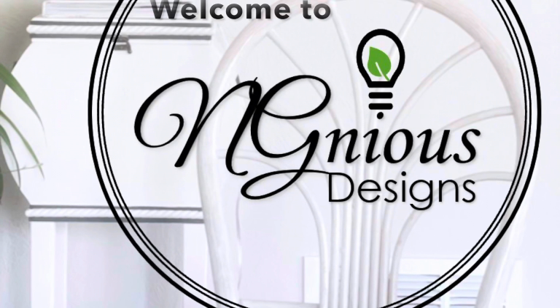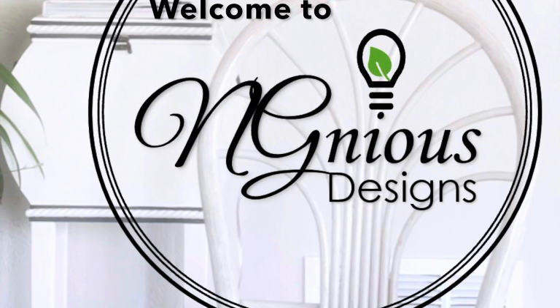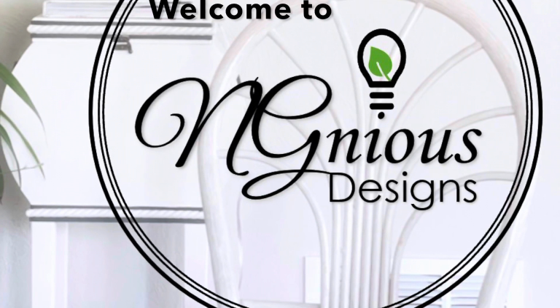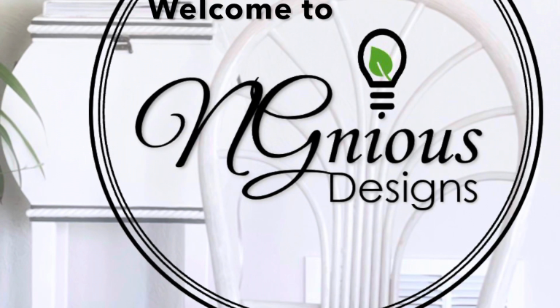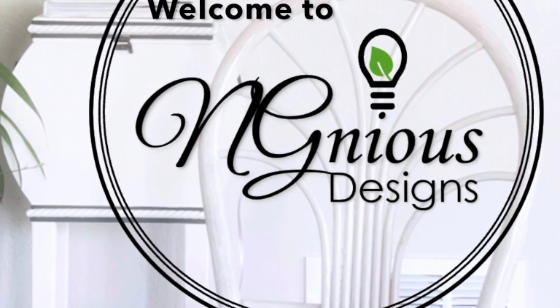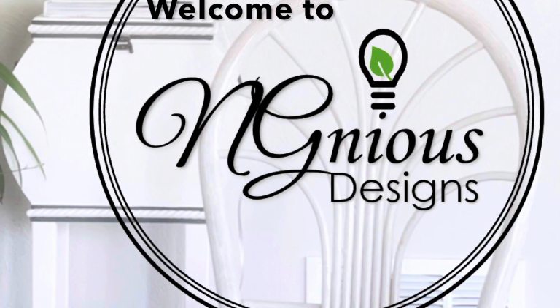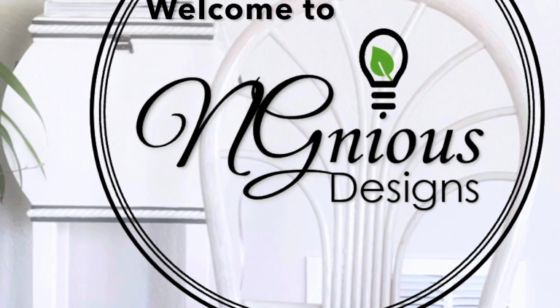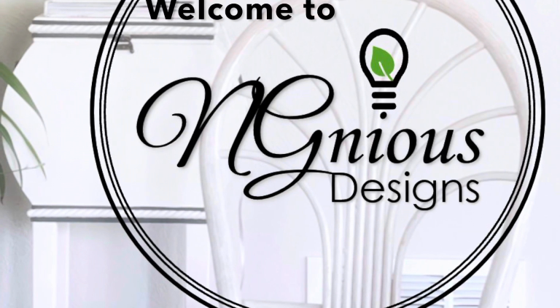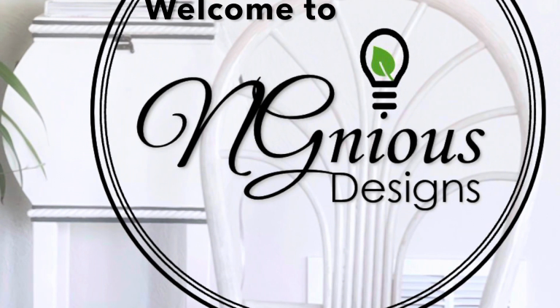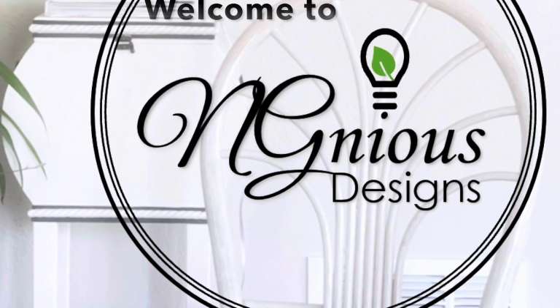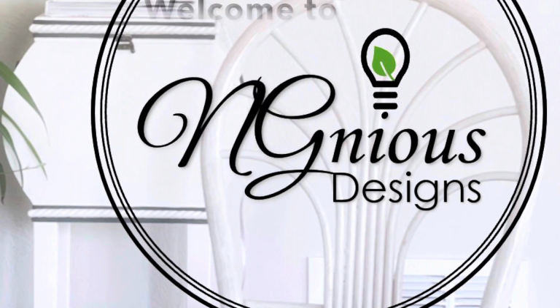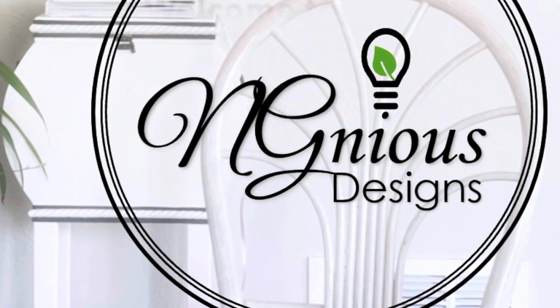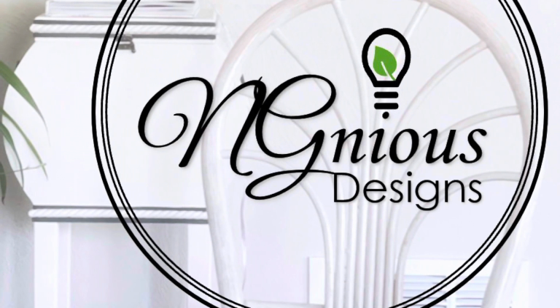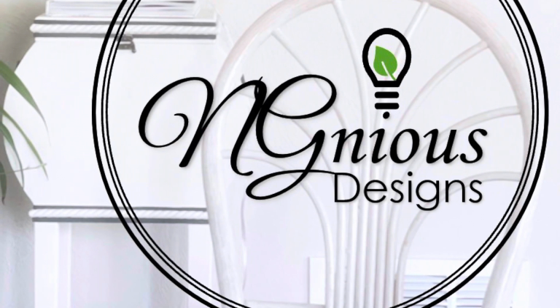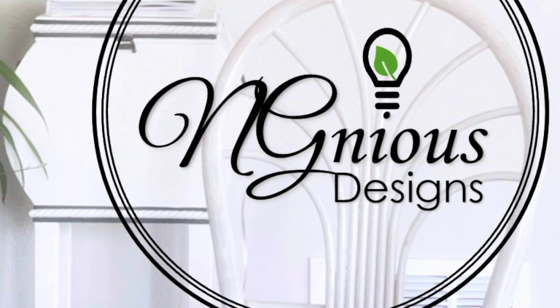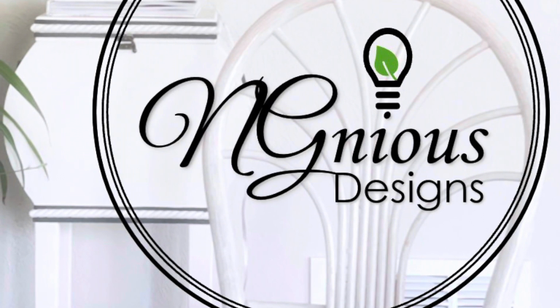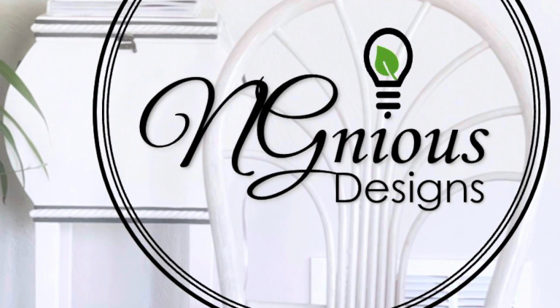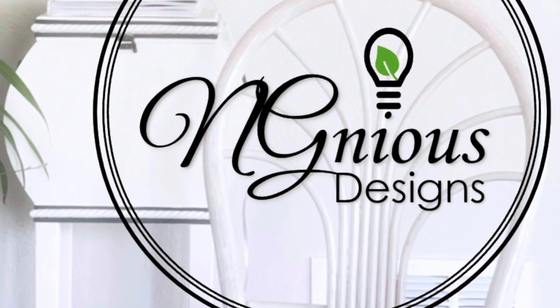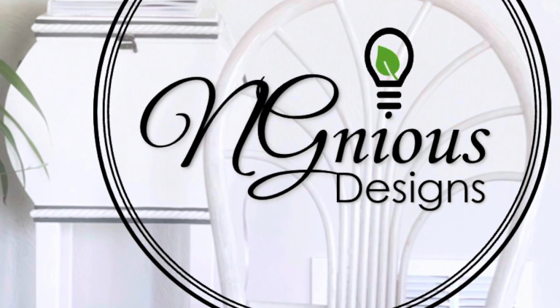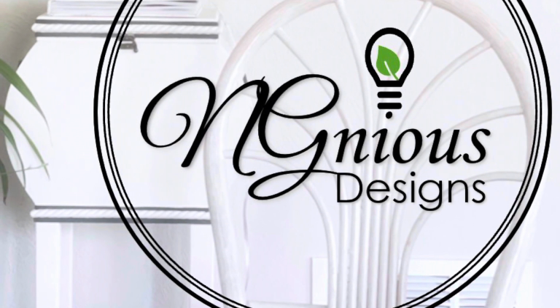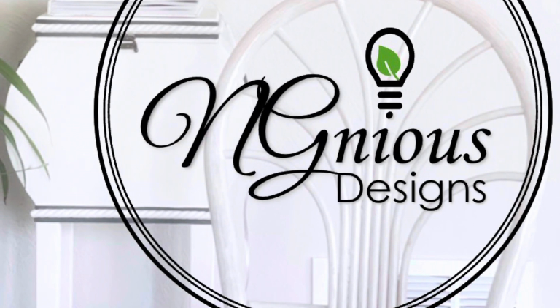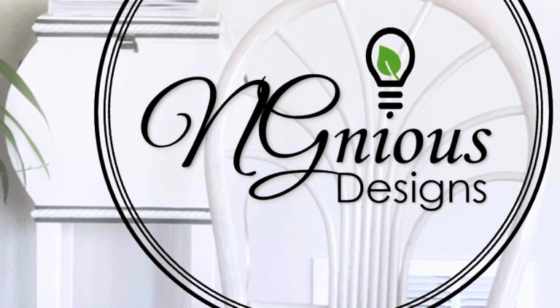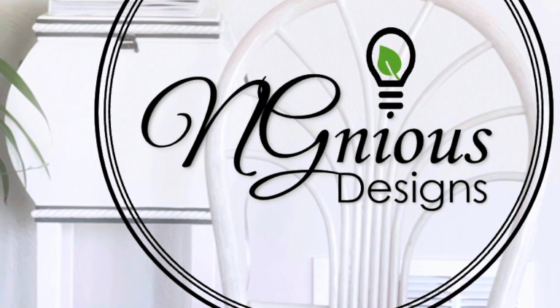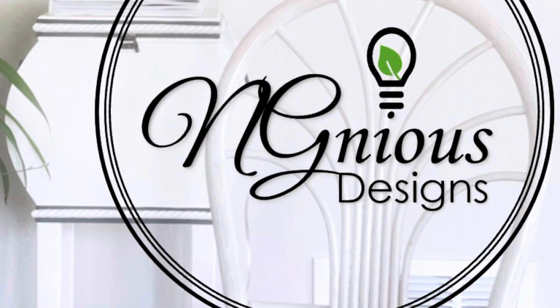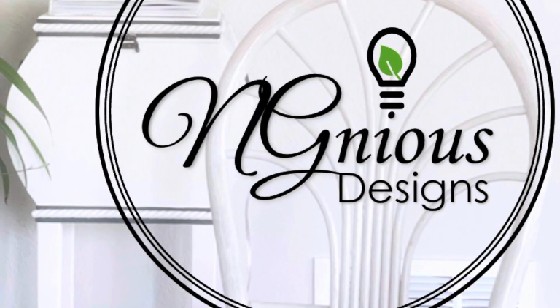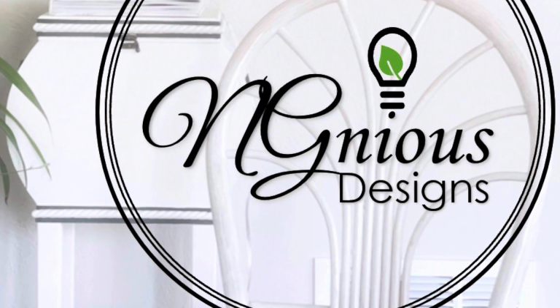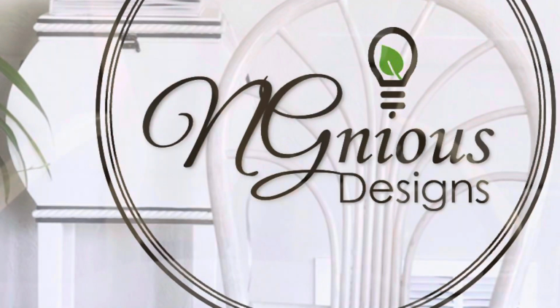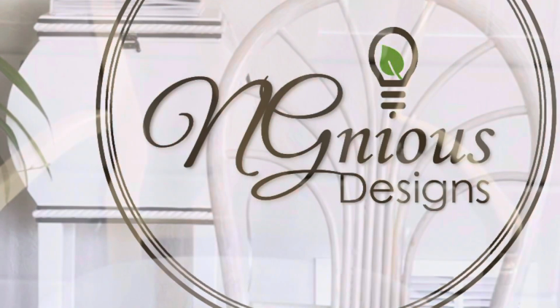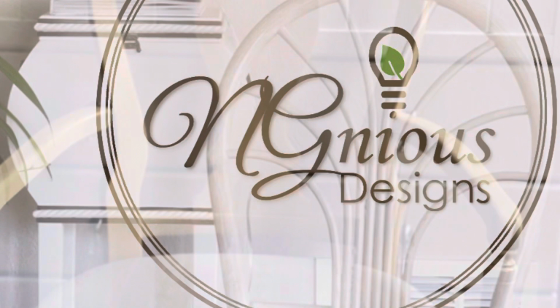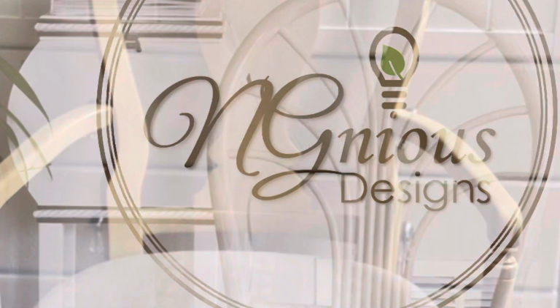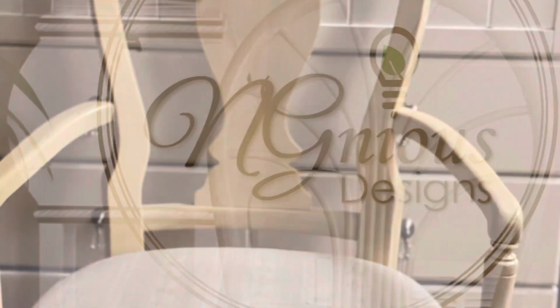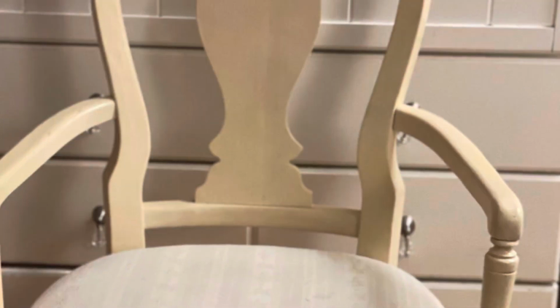Welcome to my channel. My name is Carmen. Here is a gorgeous way to upgrade an old armchair.